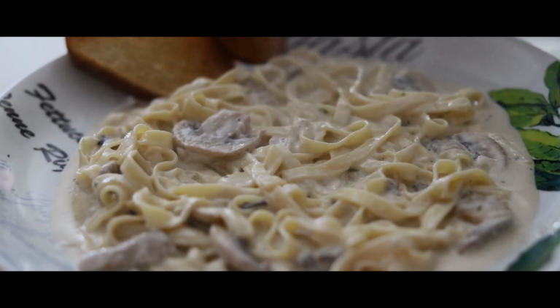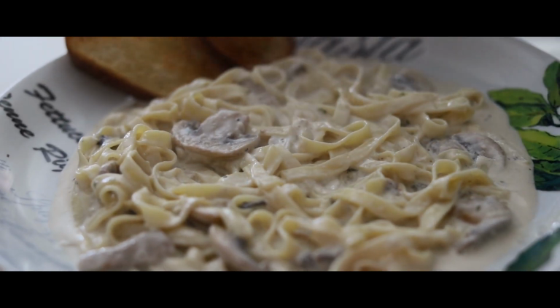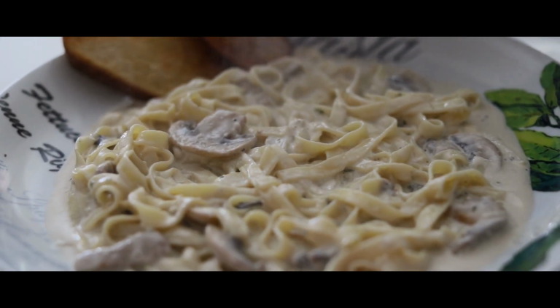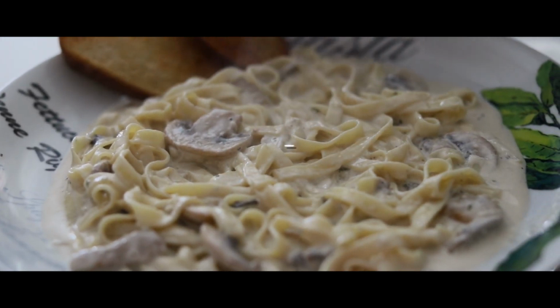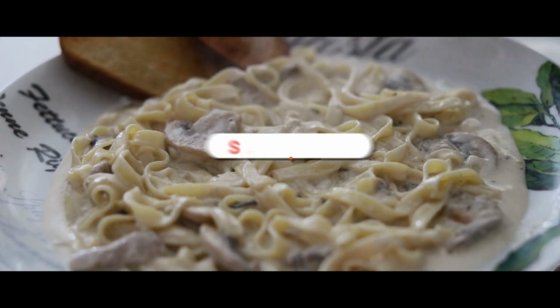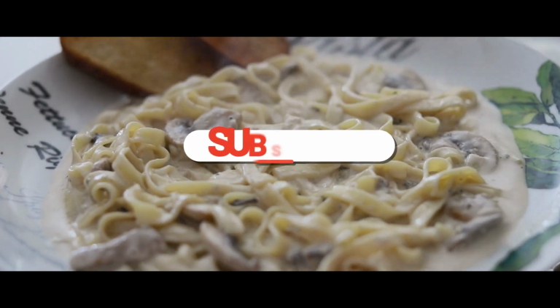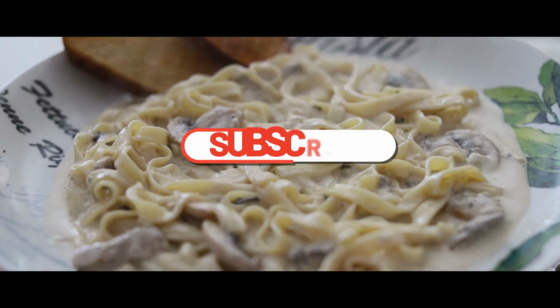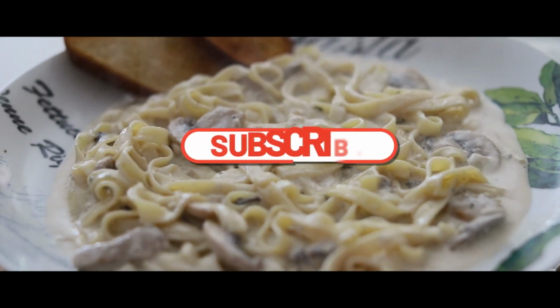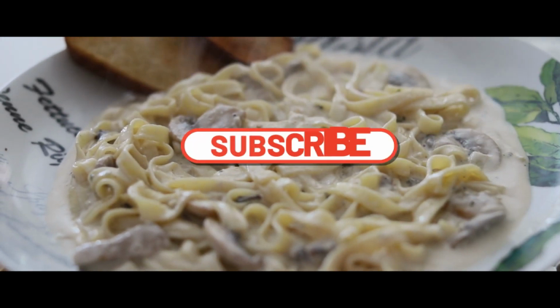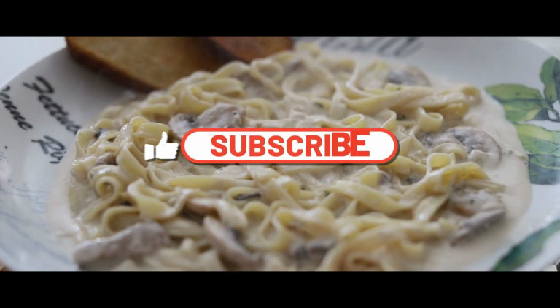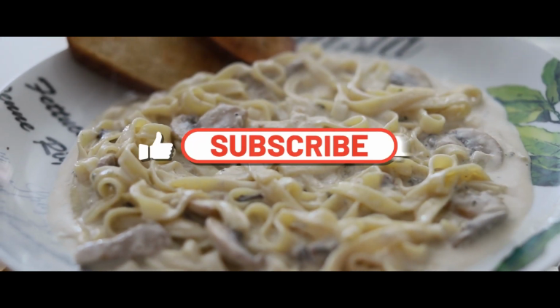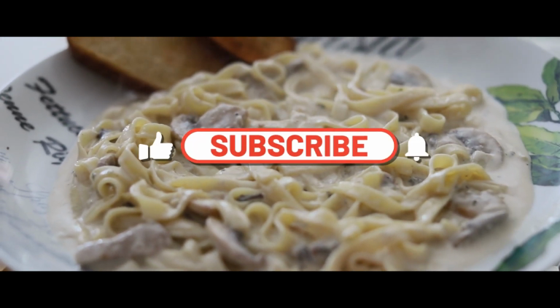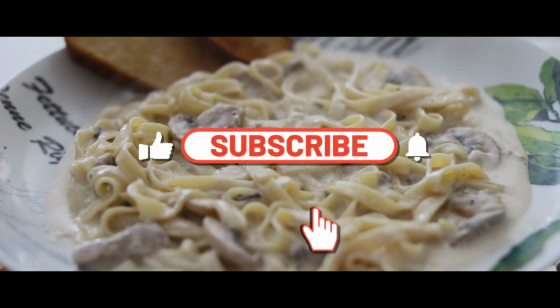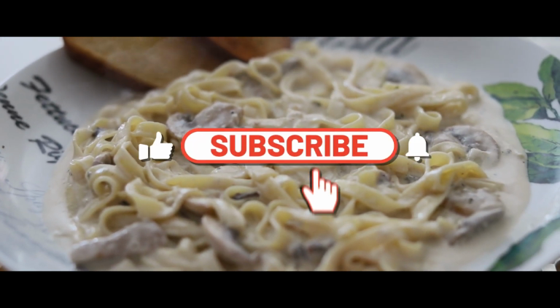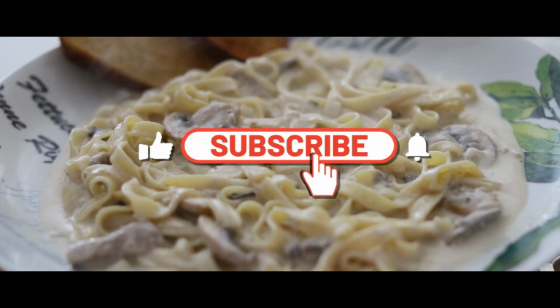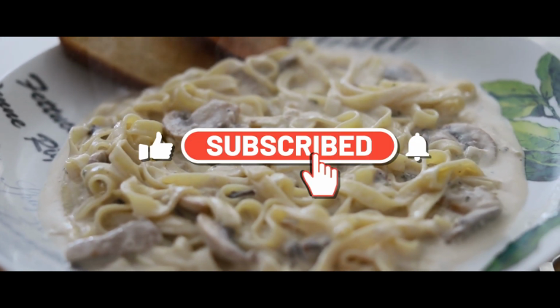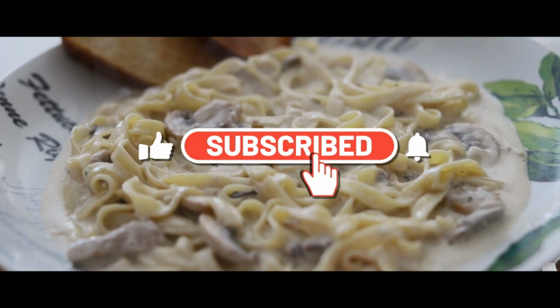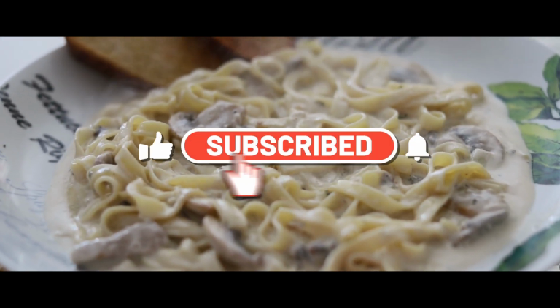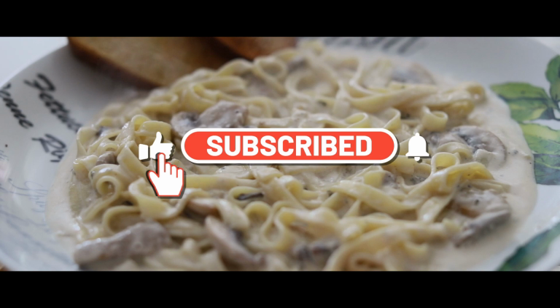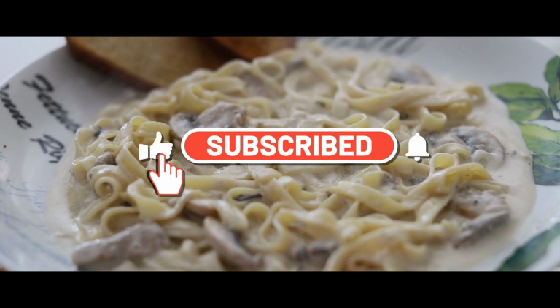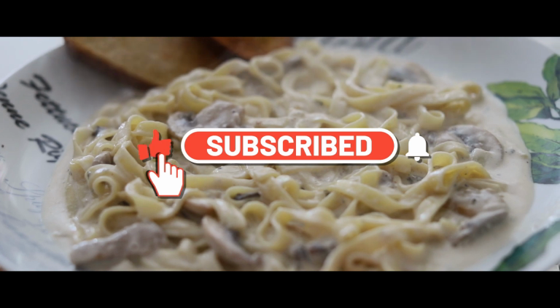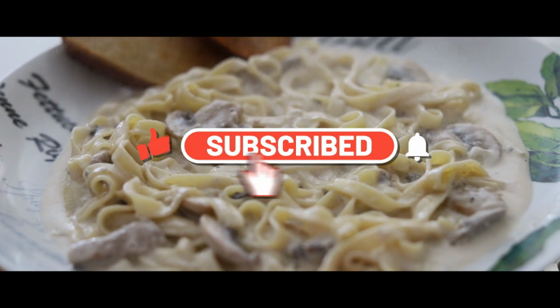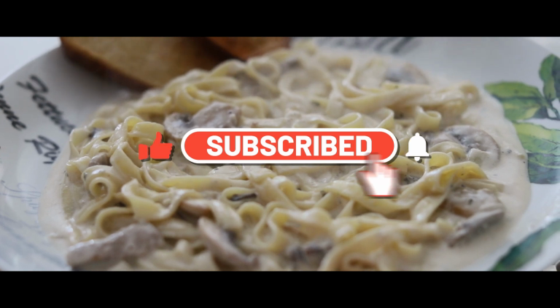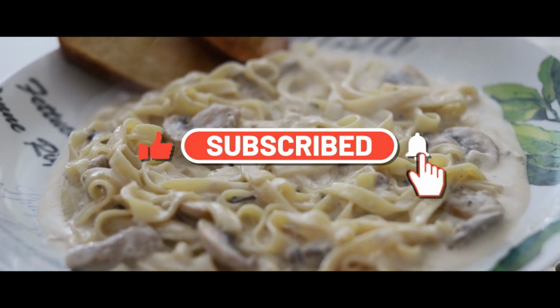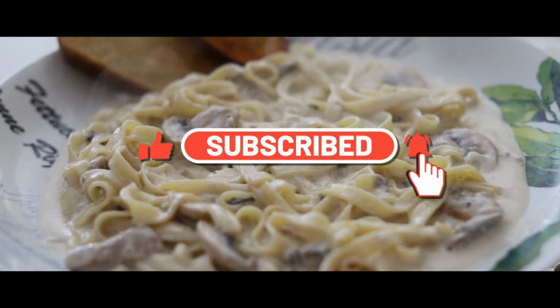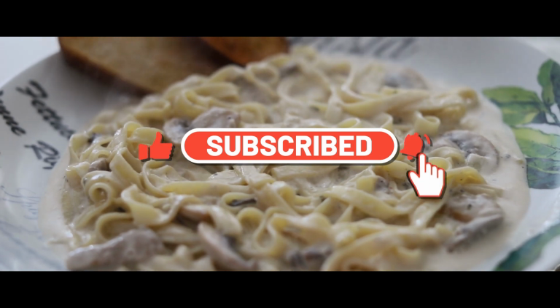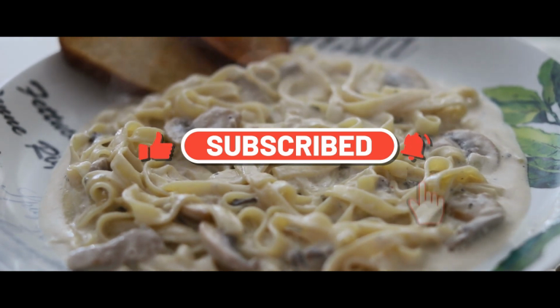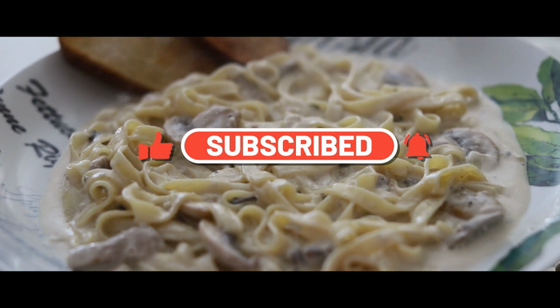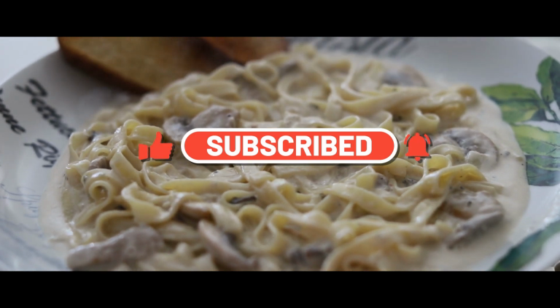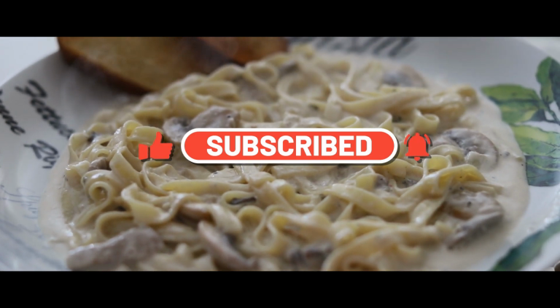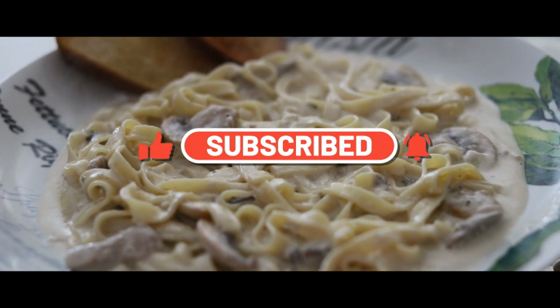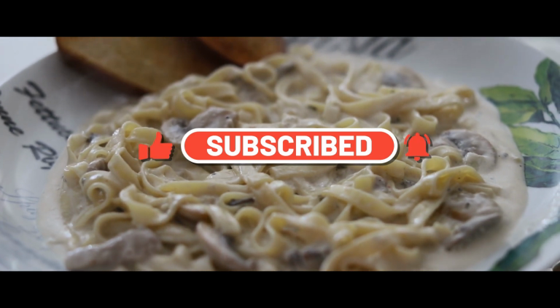Please like, comment, share and subscribe if you enjoyed this video. Thanks for watching!